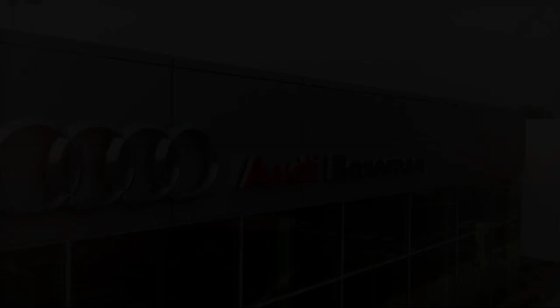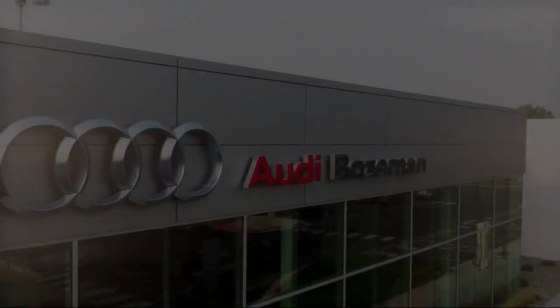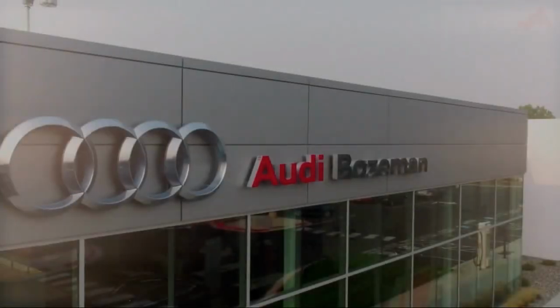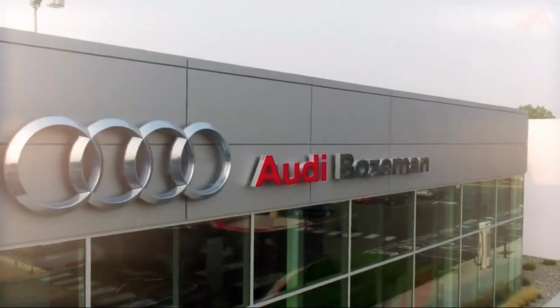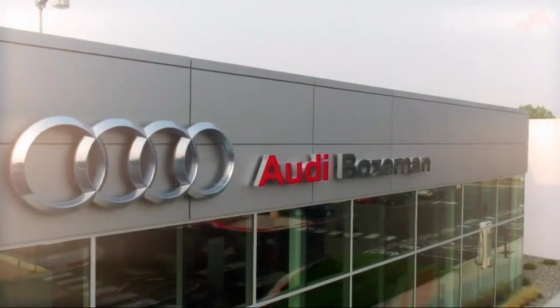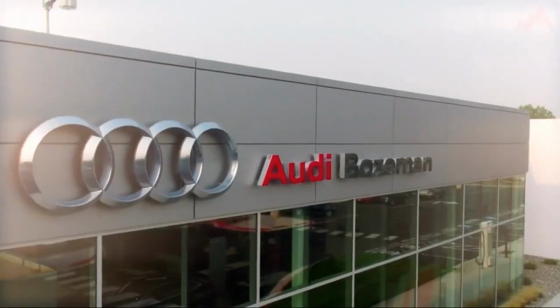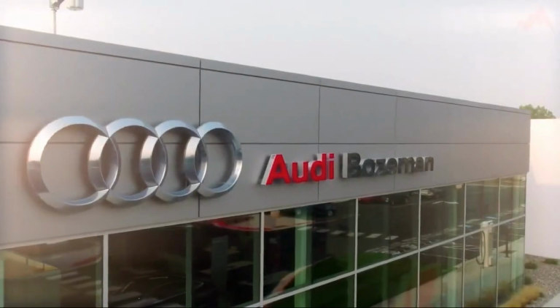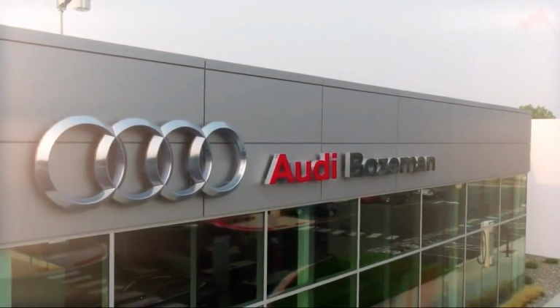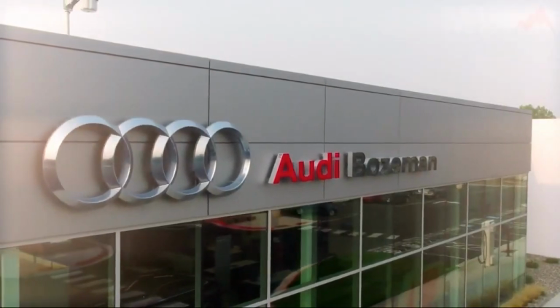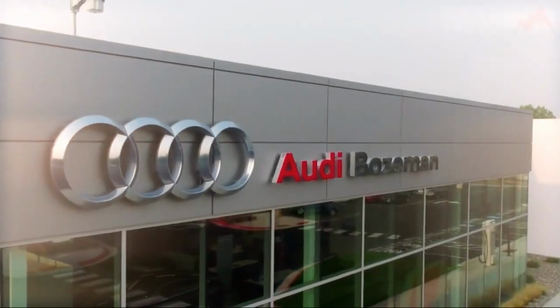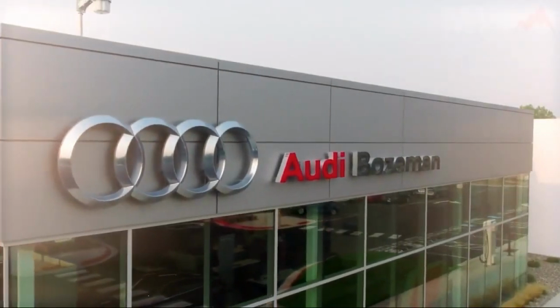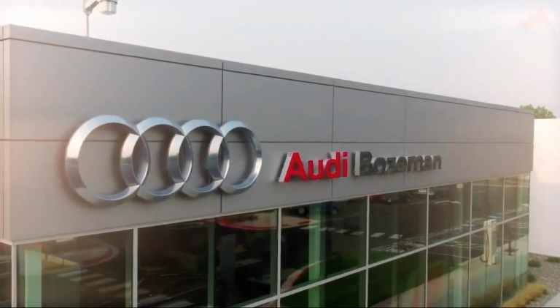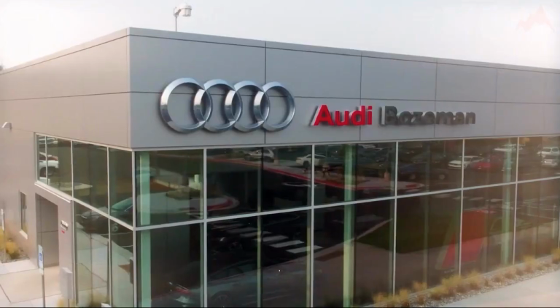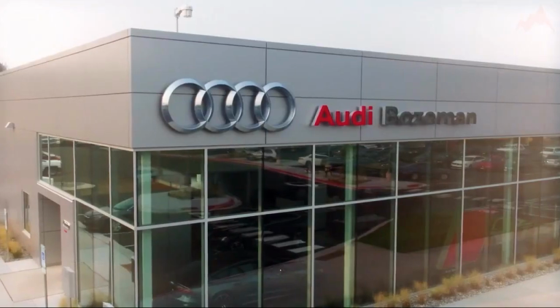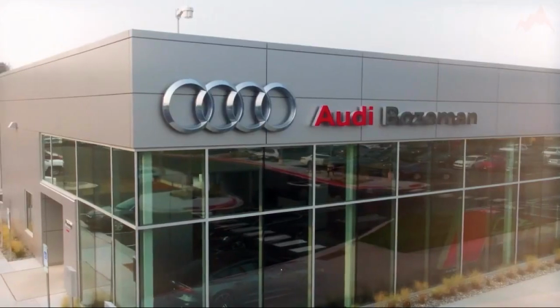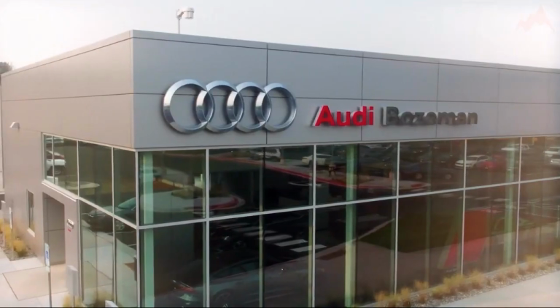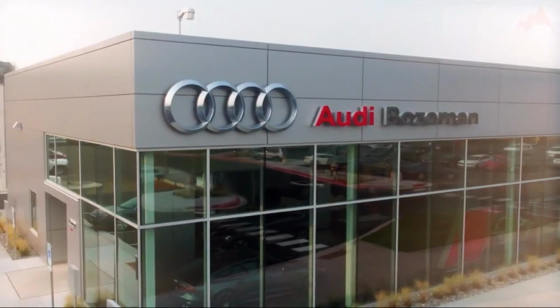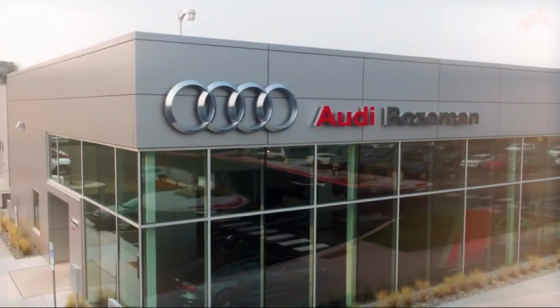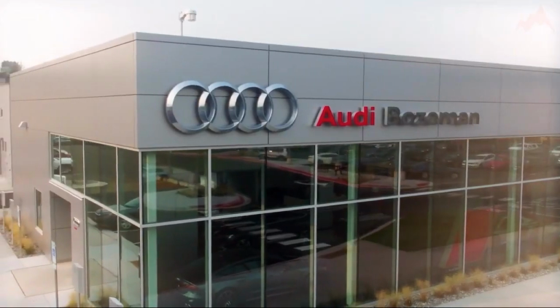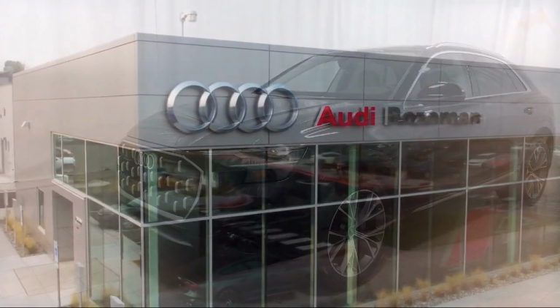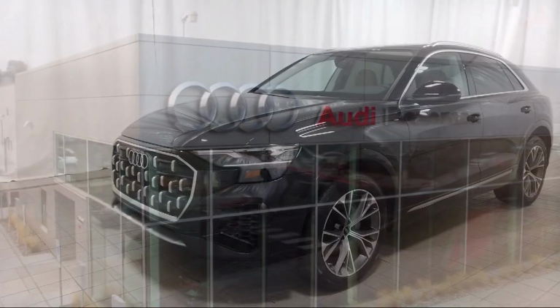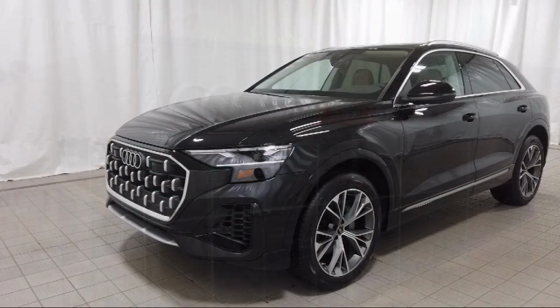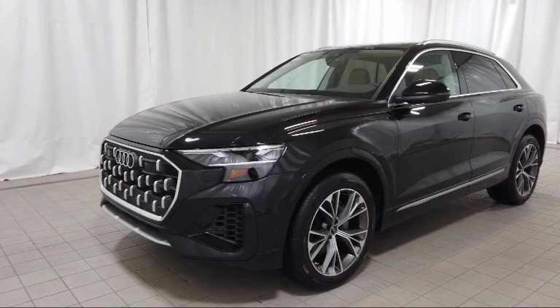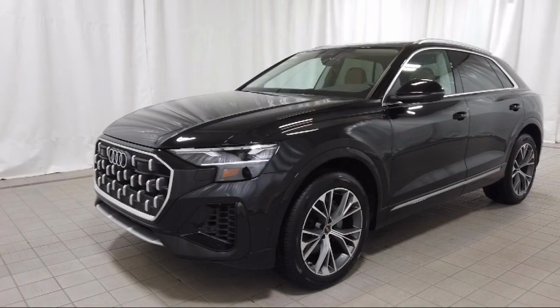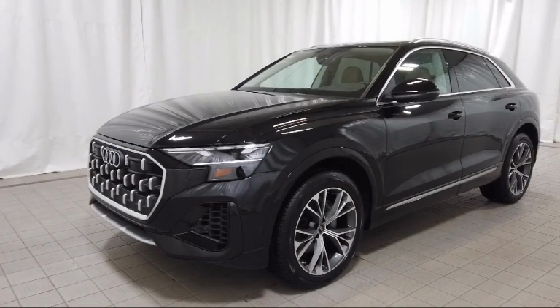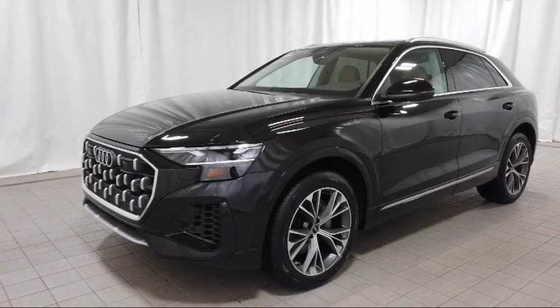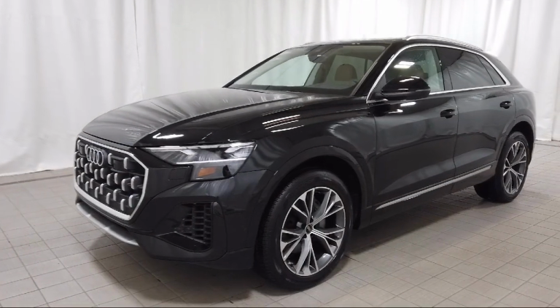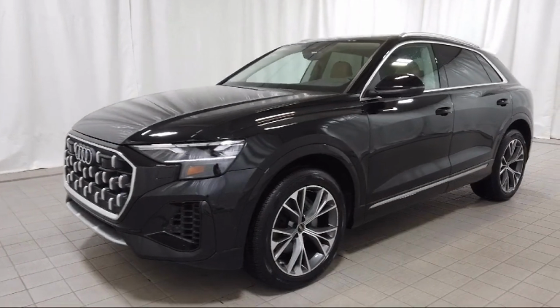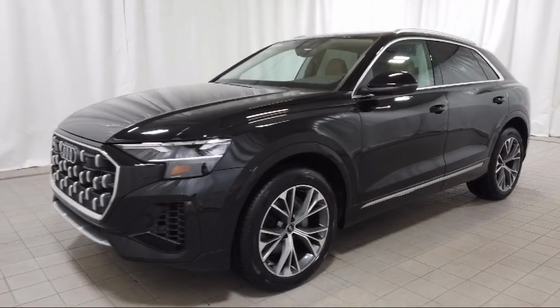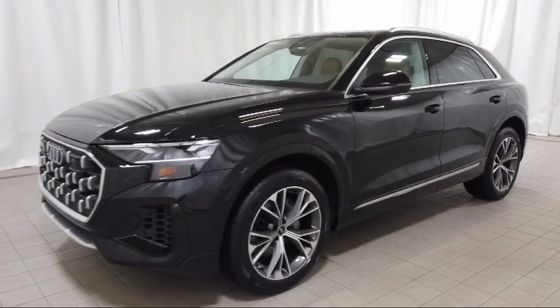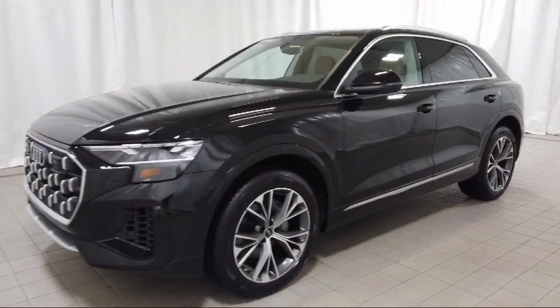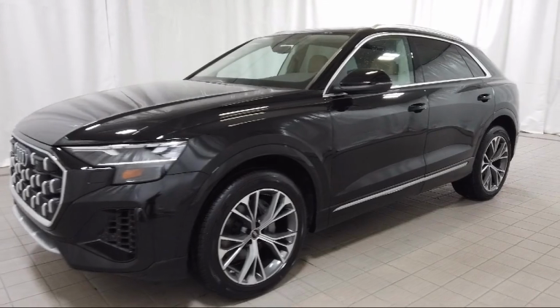Welcome to Audi Bozeman. Here's a look at another one of our great vehicles for sale.